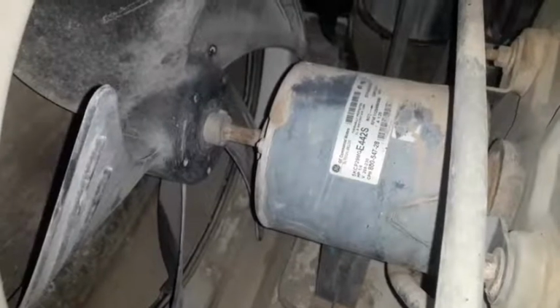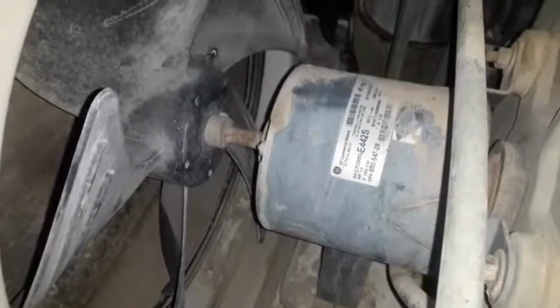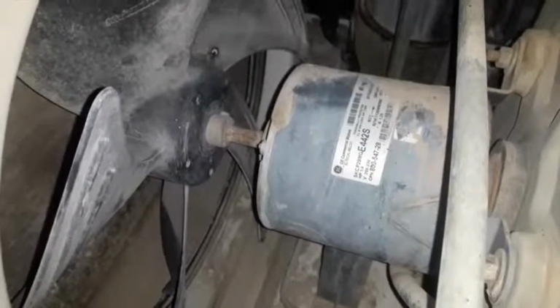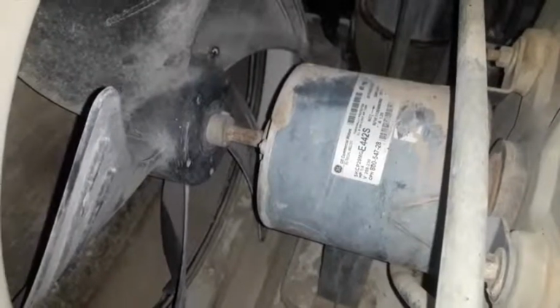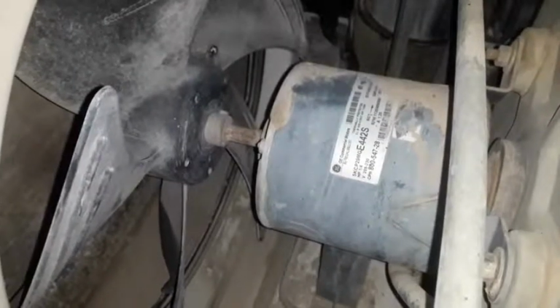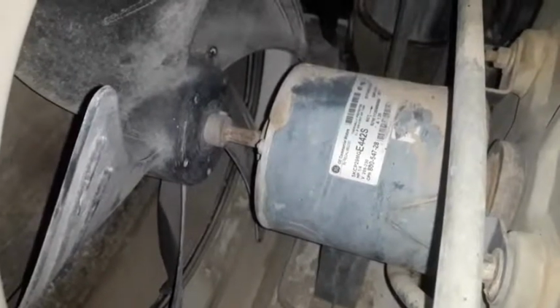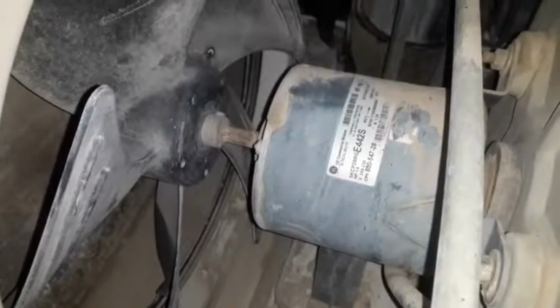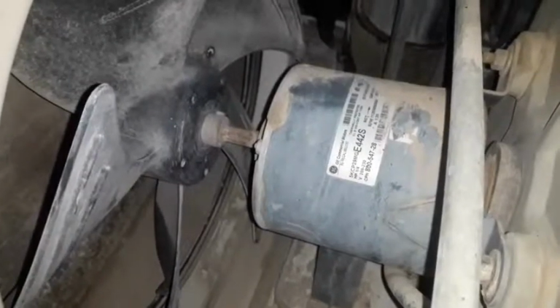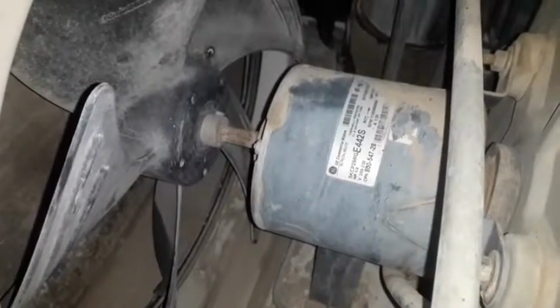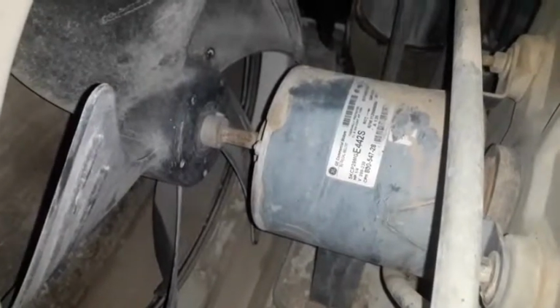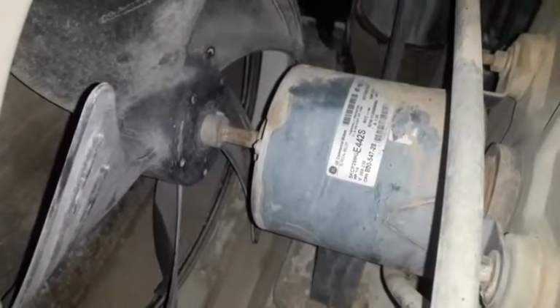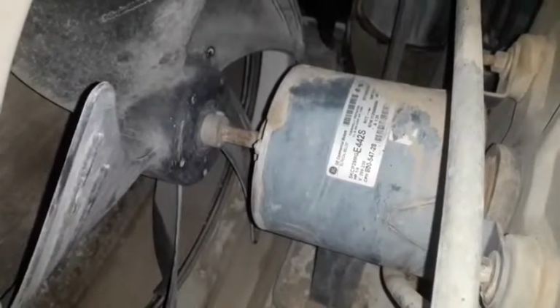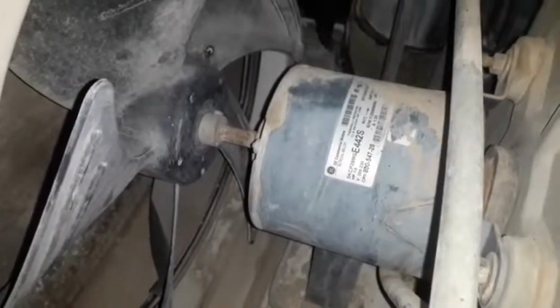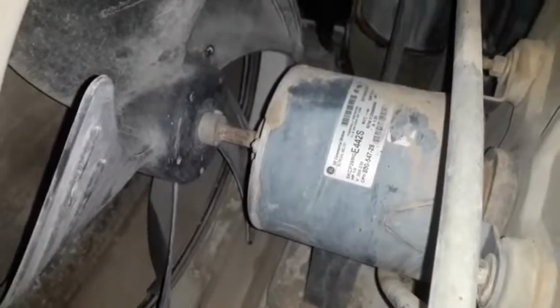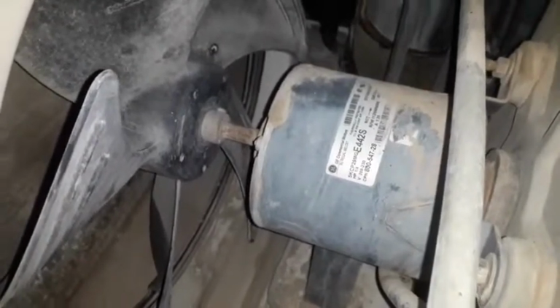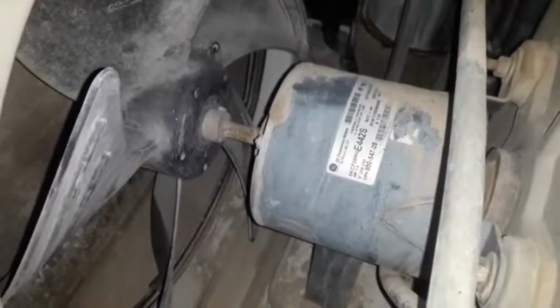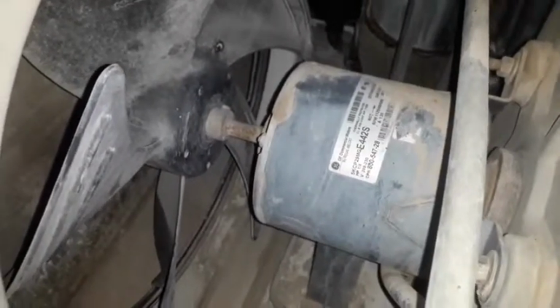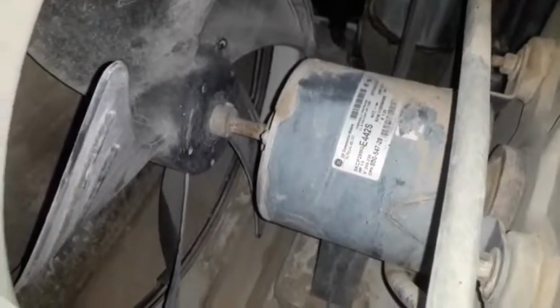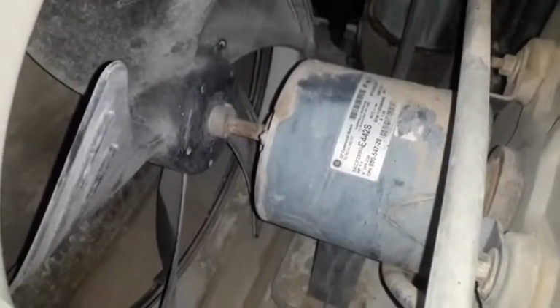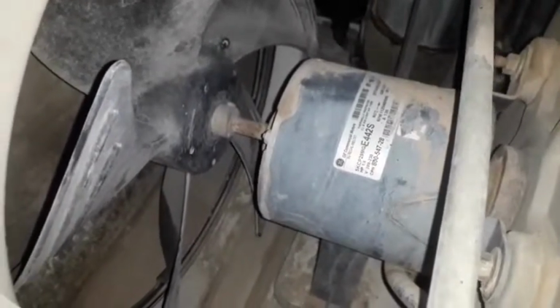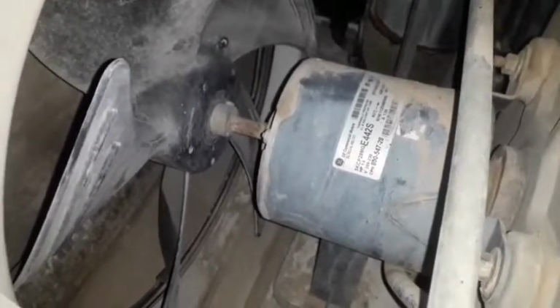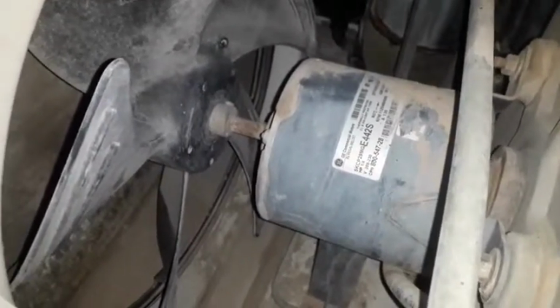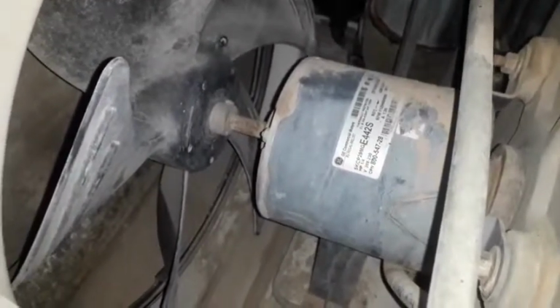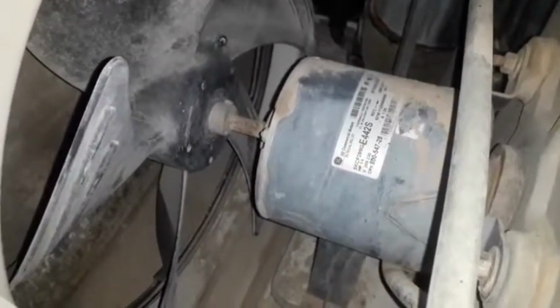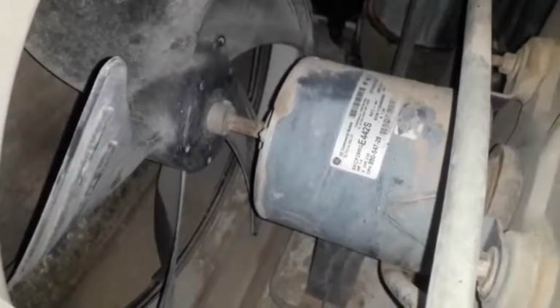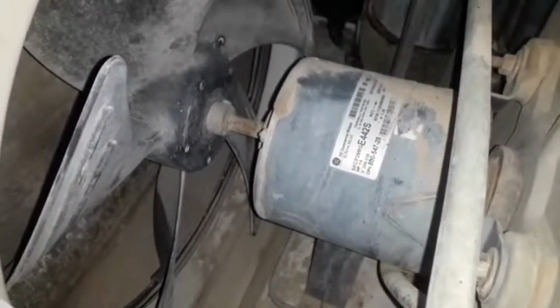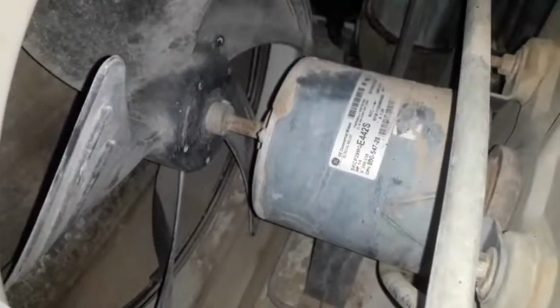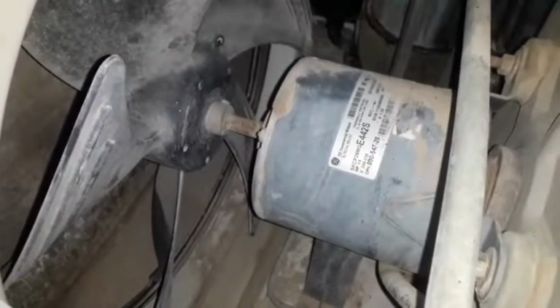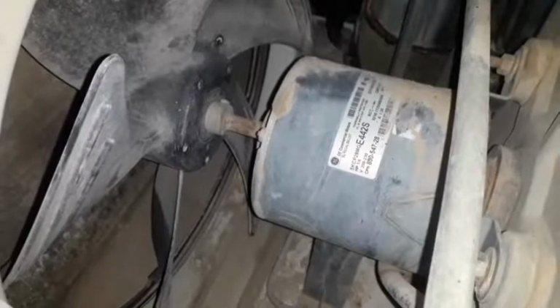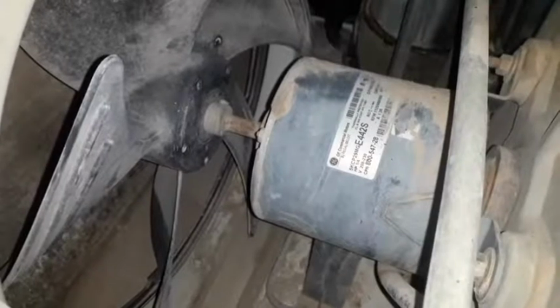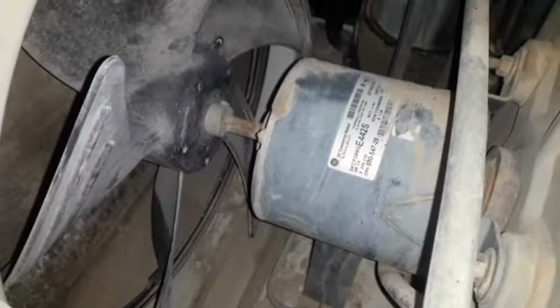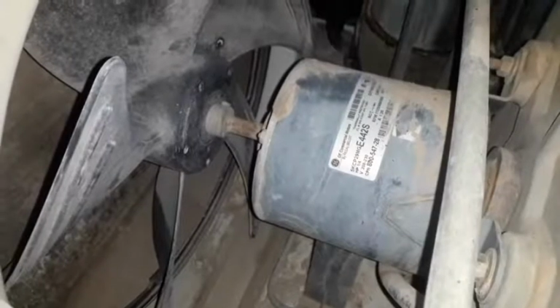As-salamu alaykum. How are you today? I'm going to show you how to use electric tips.